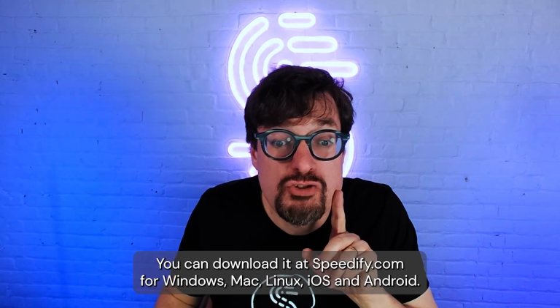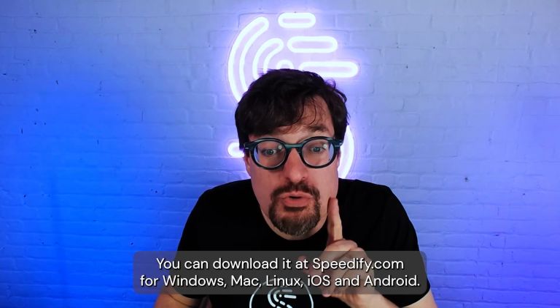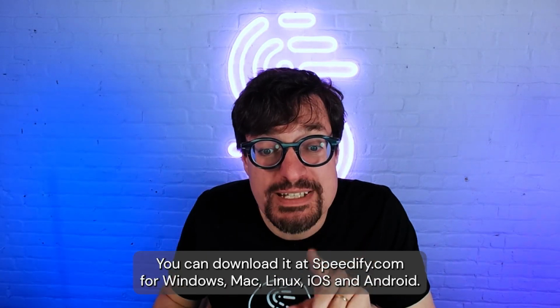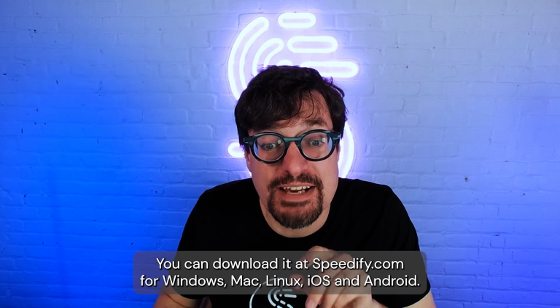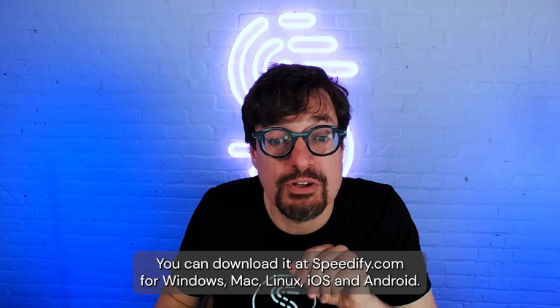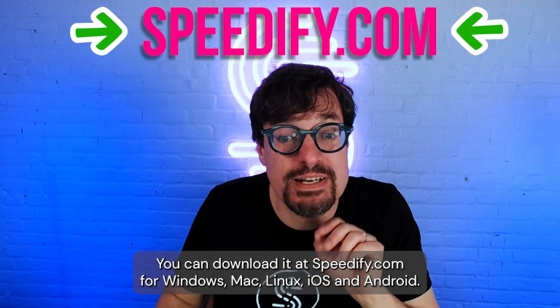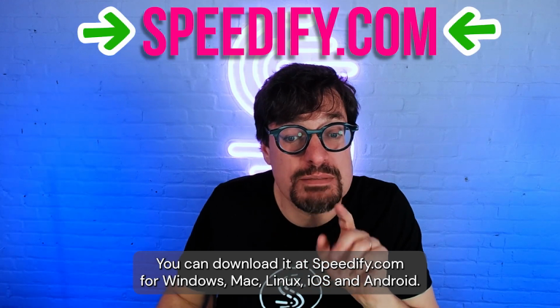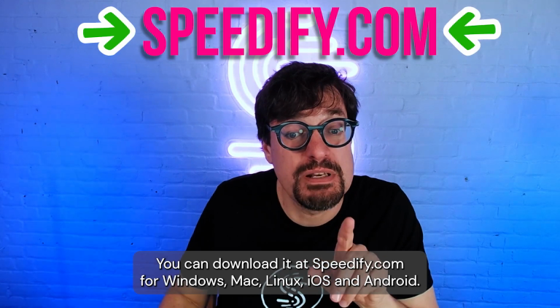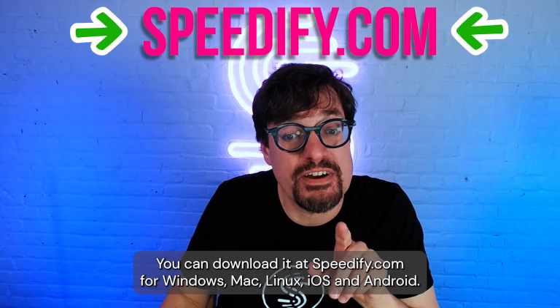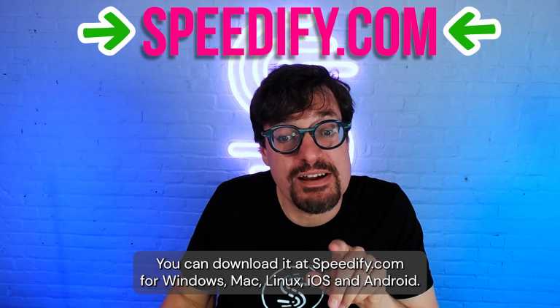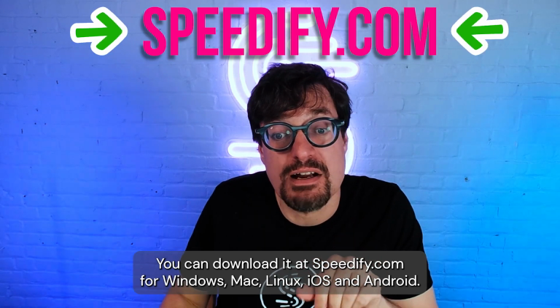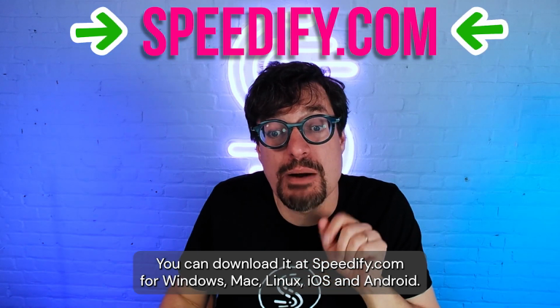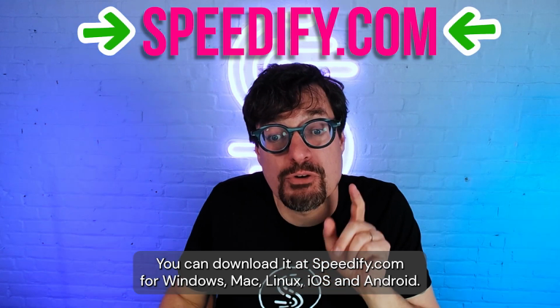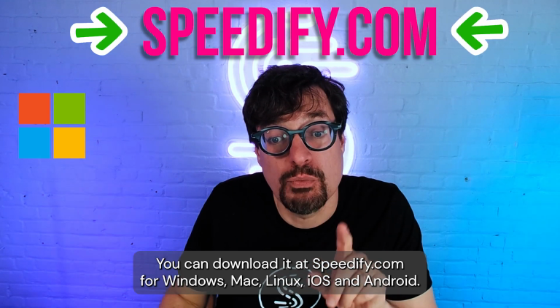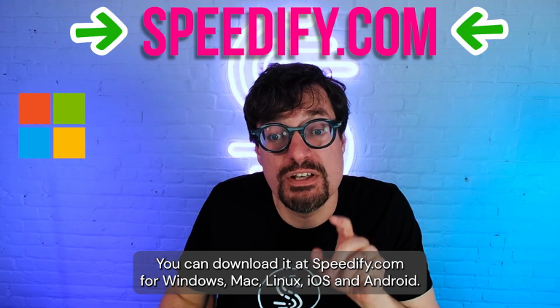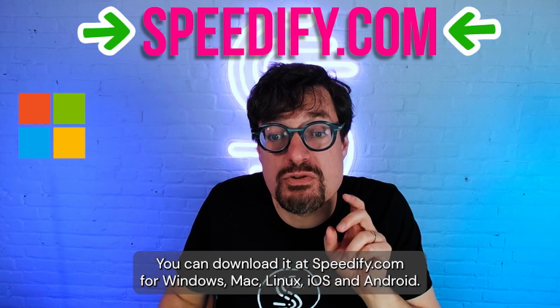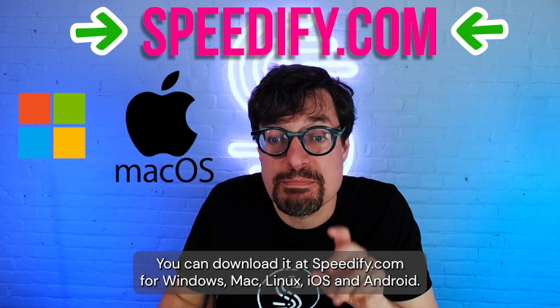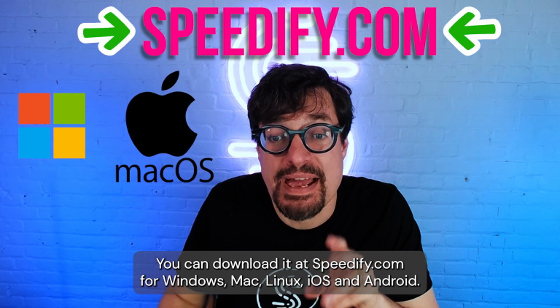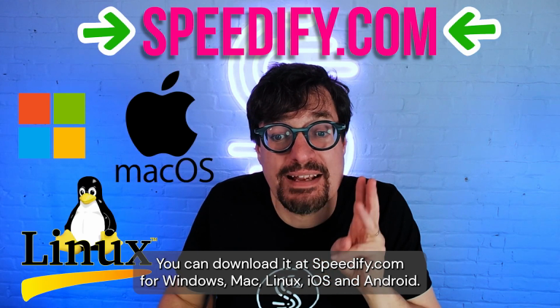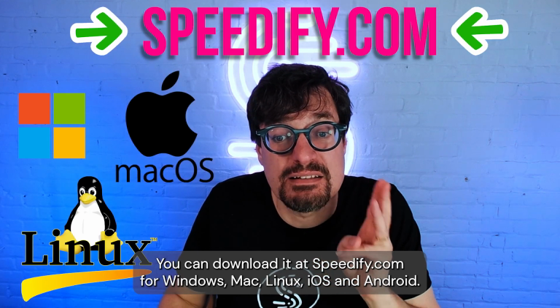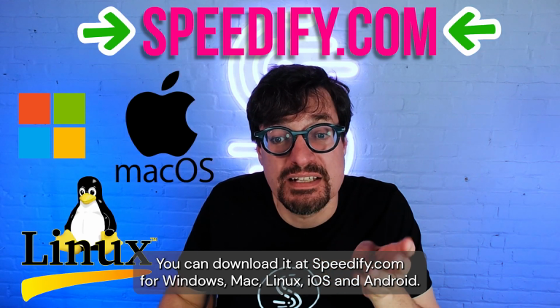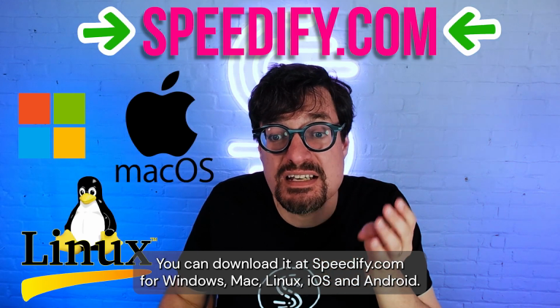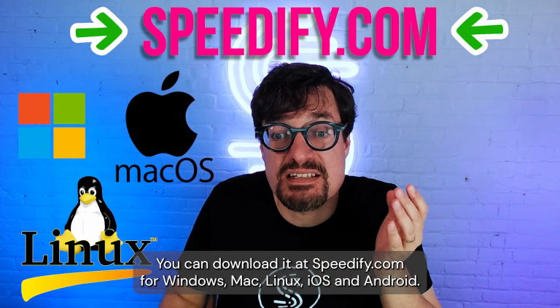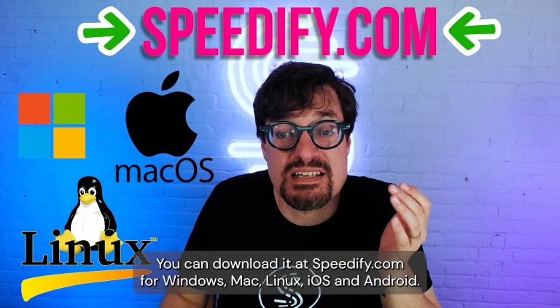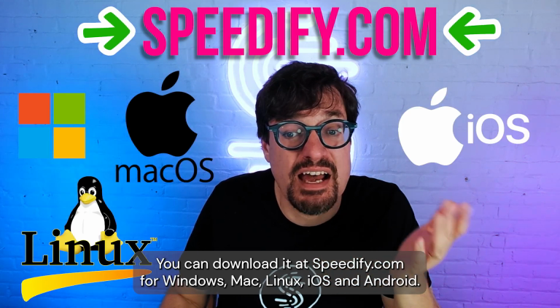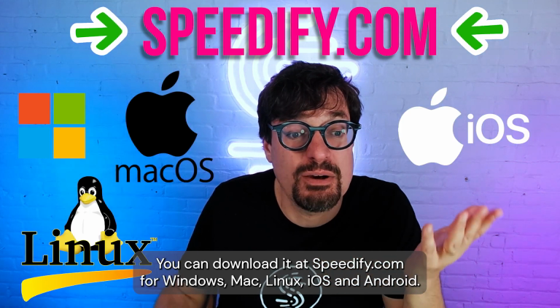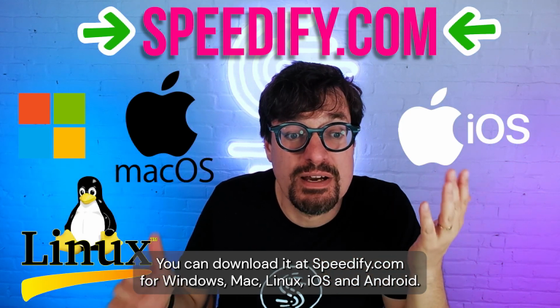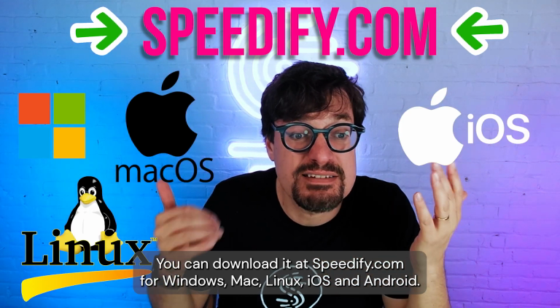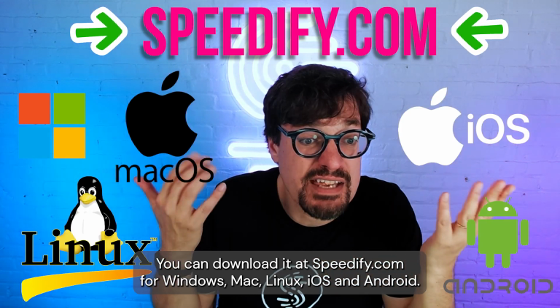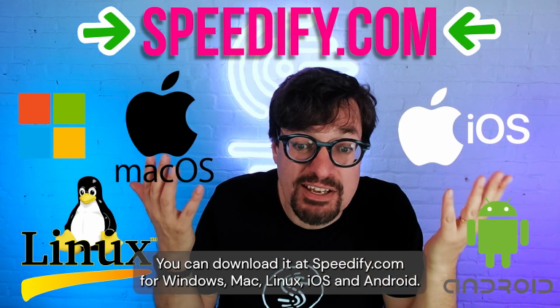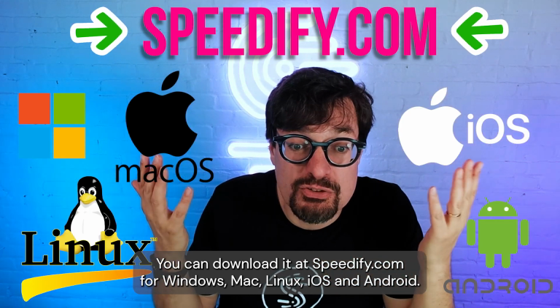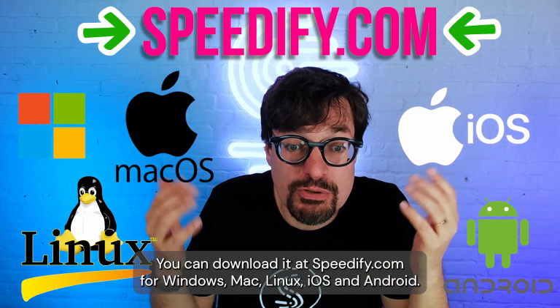You can download it at Speedify.com for Windows, Mac, Linux, iOS, and Android.